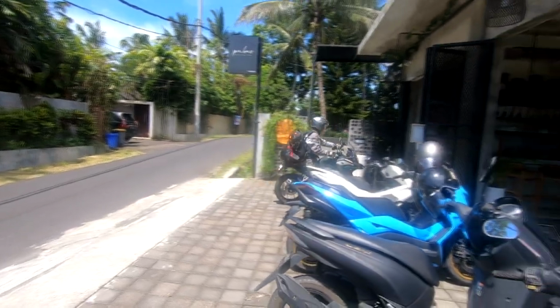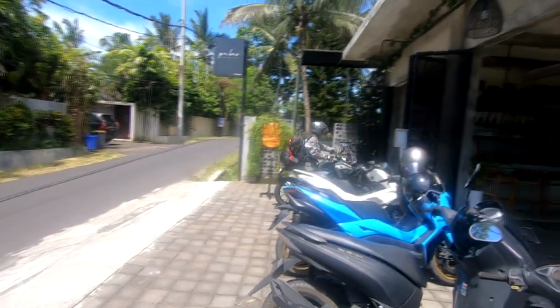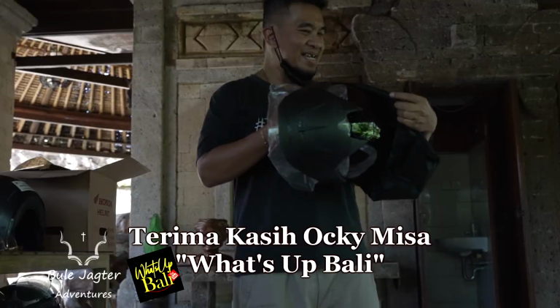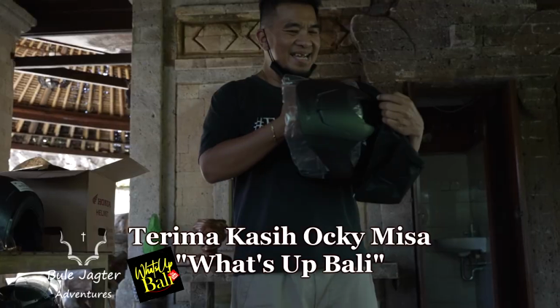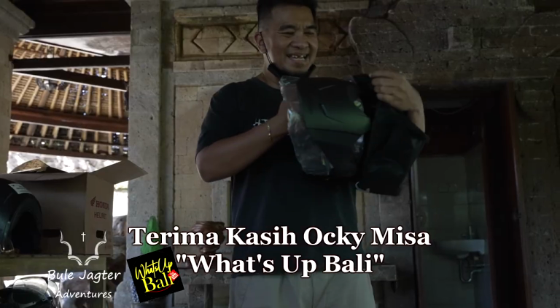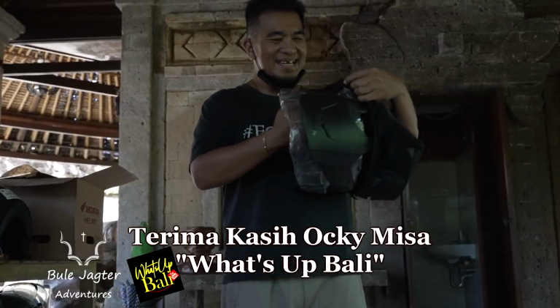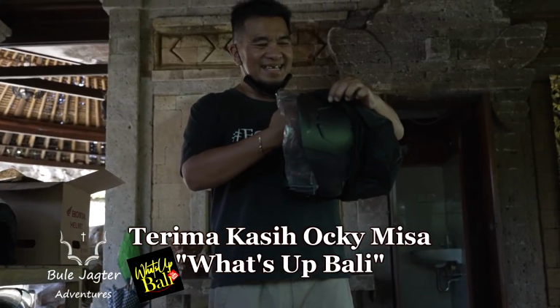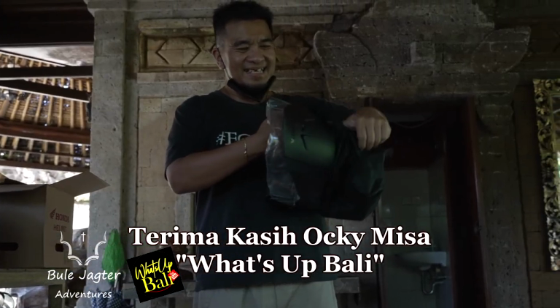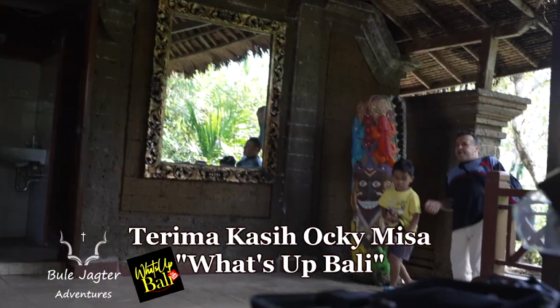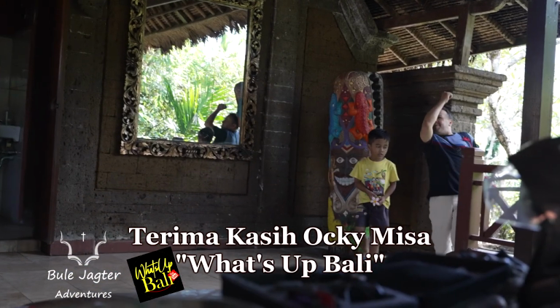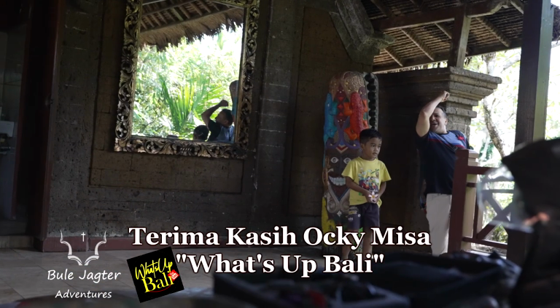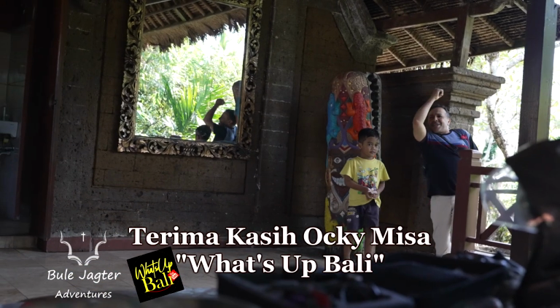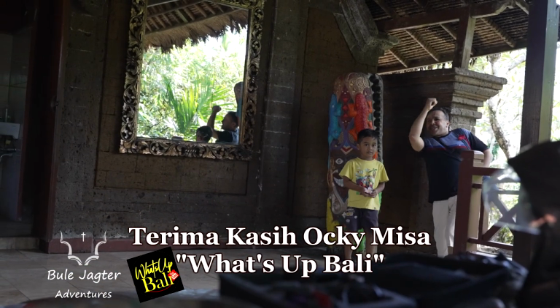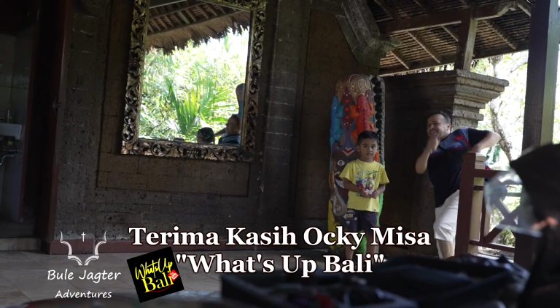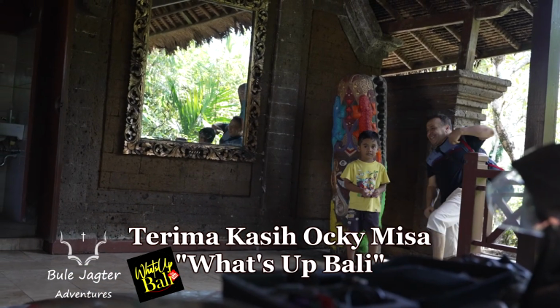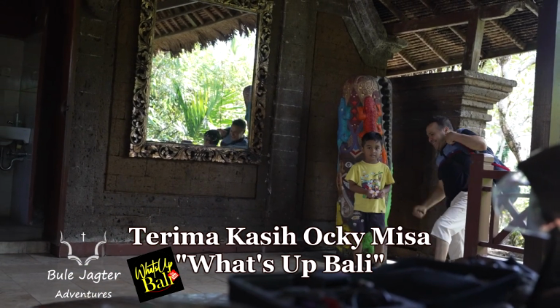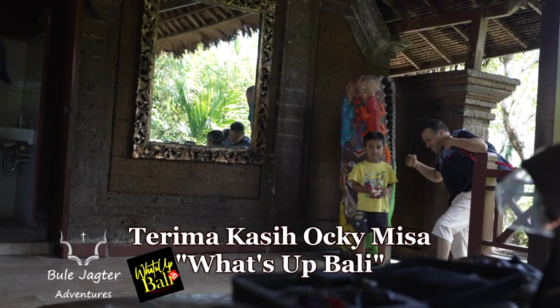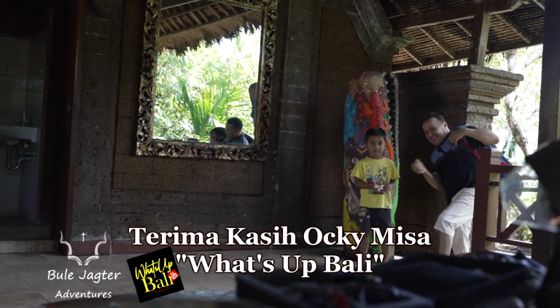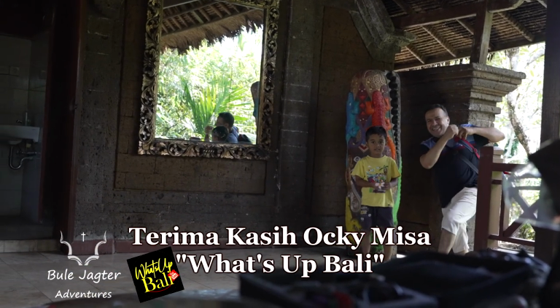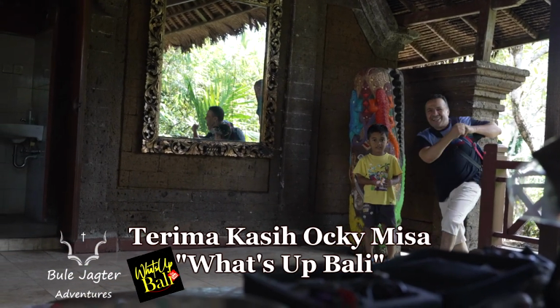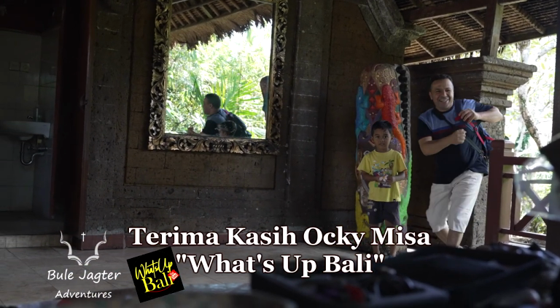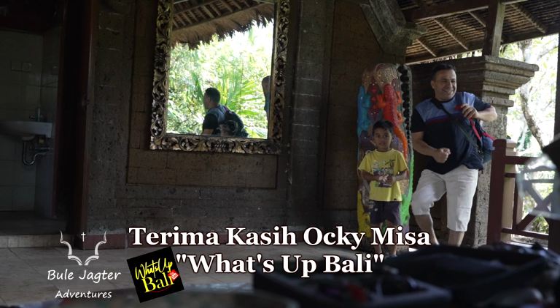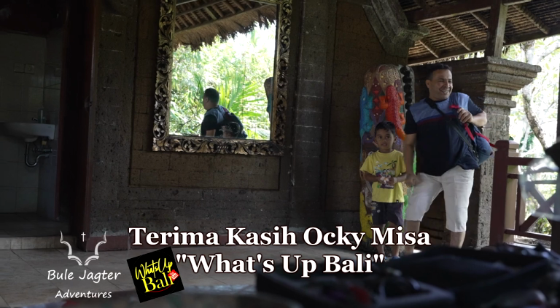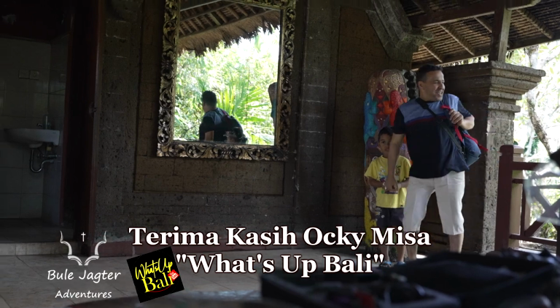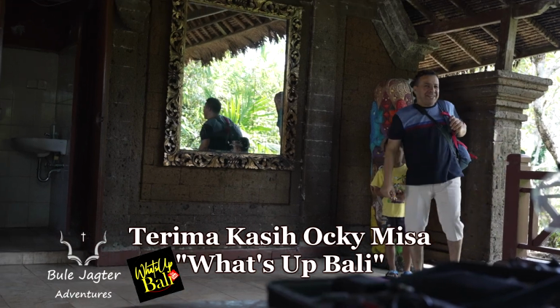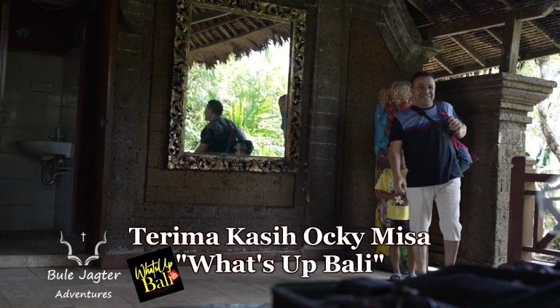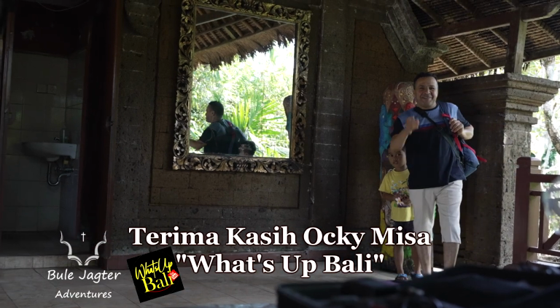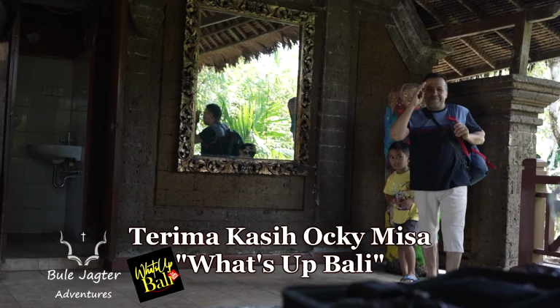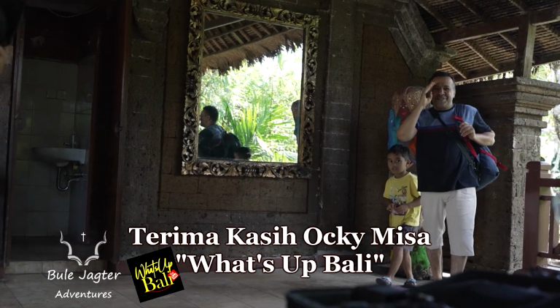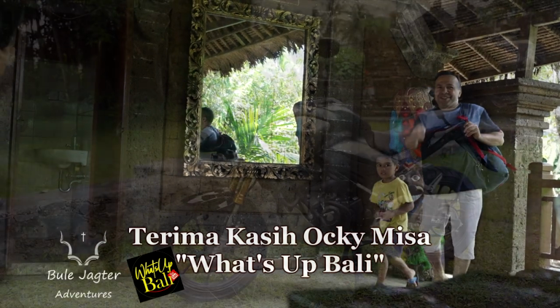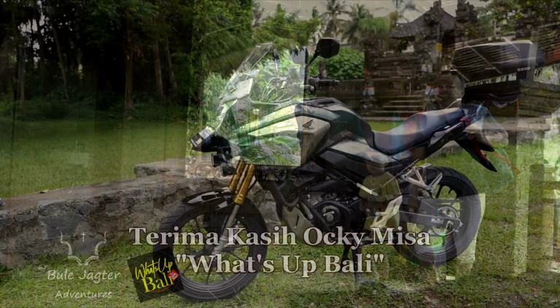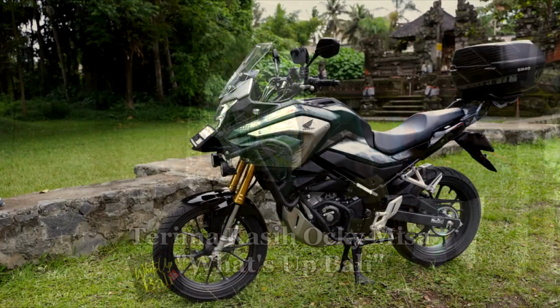Hey! Selamat pagi! Everyone just makes a joke of my opening!